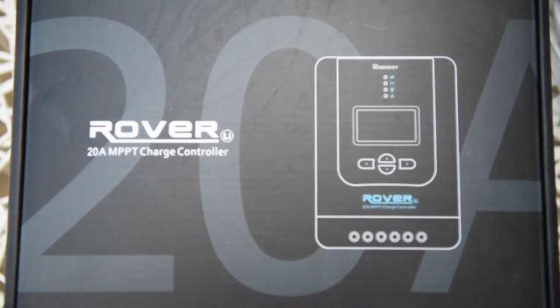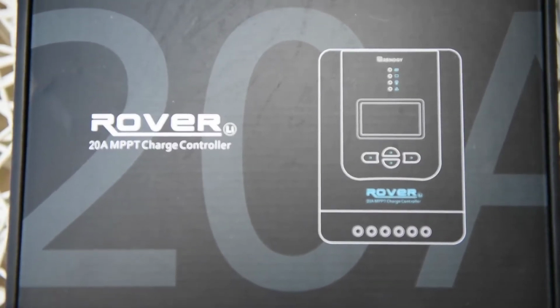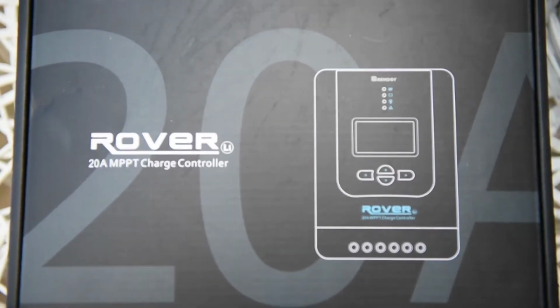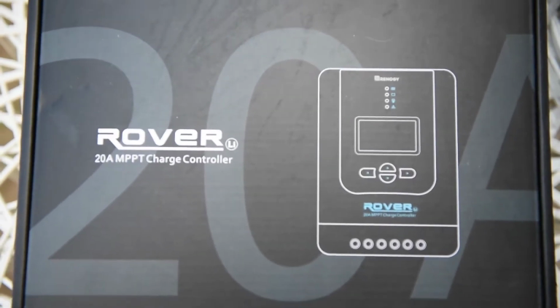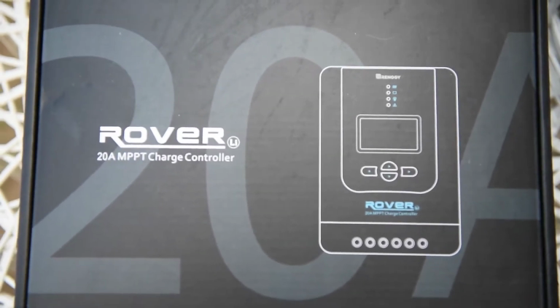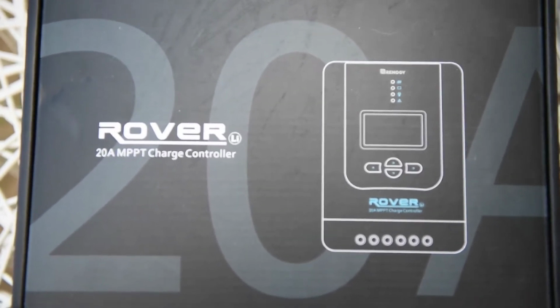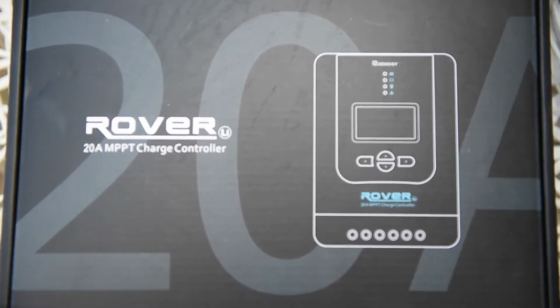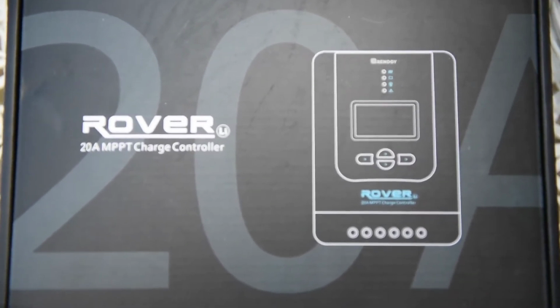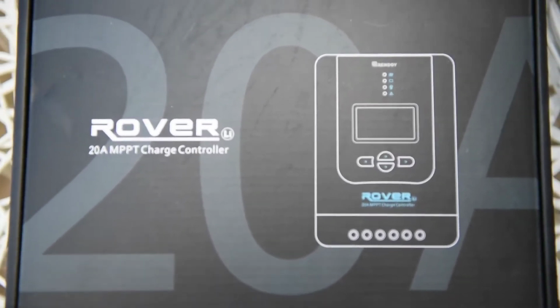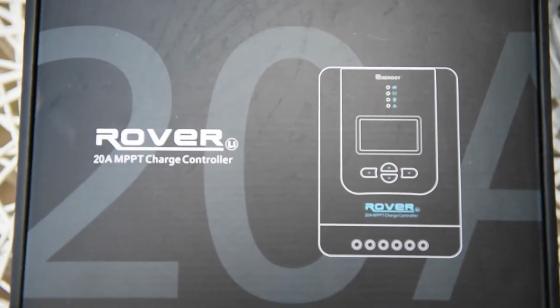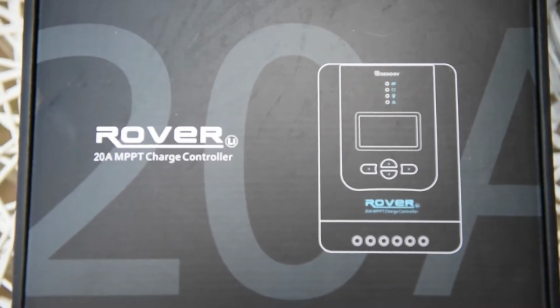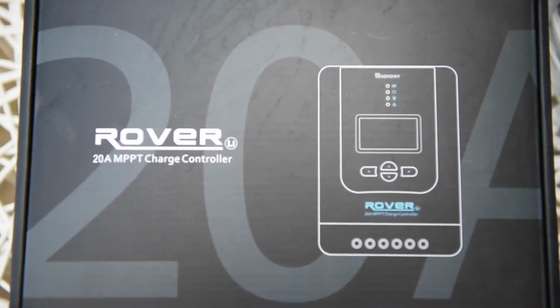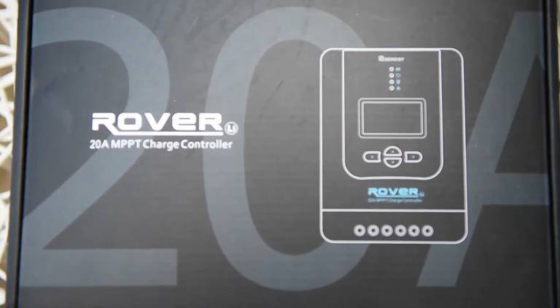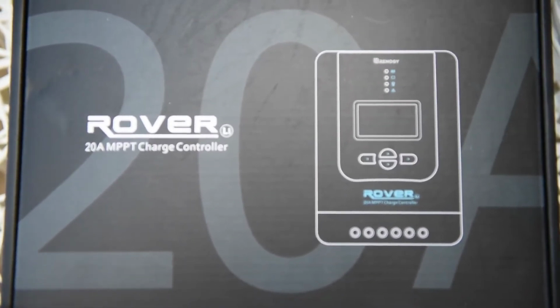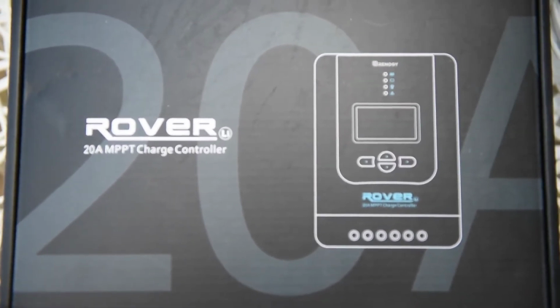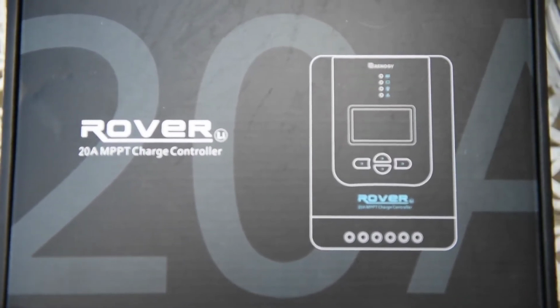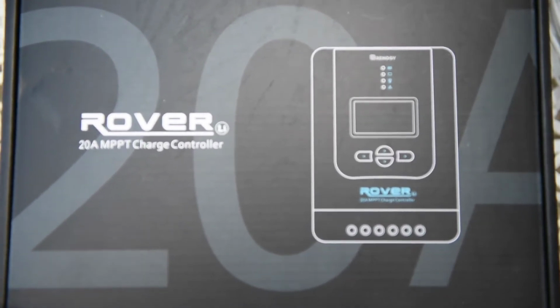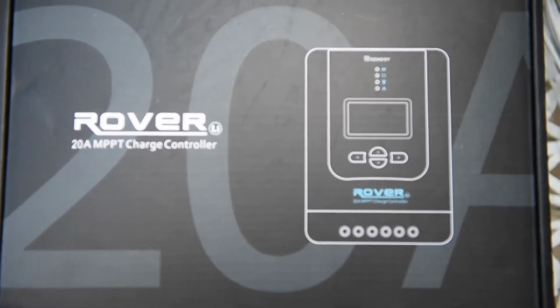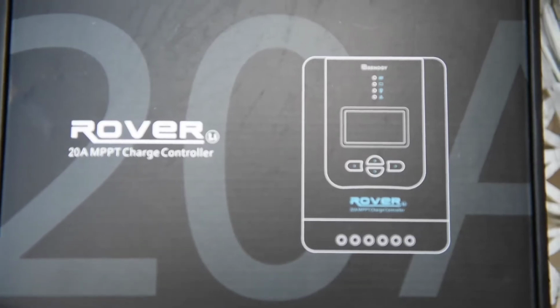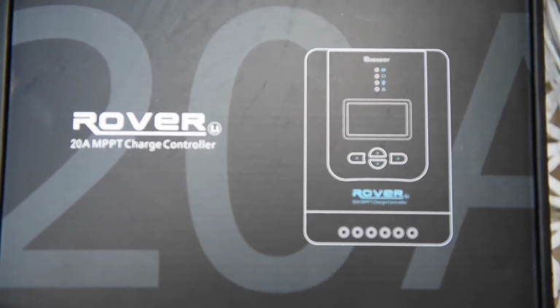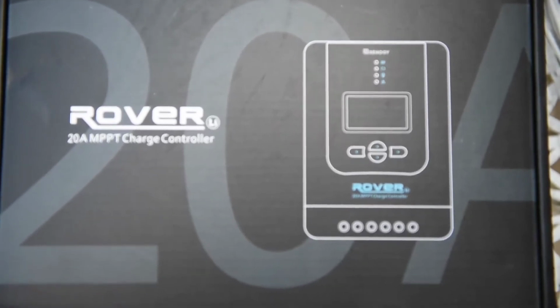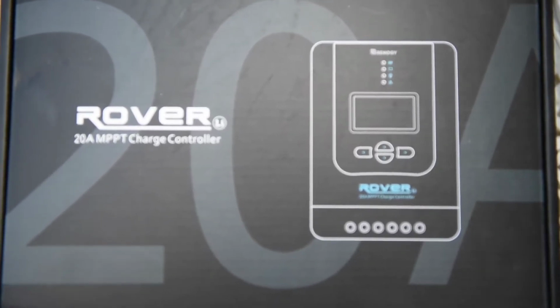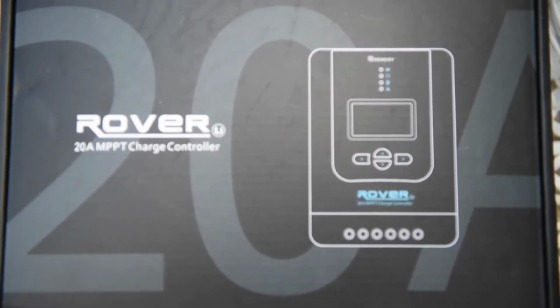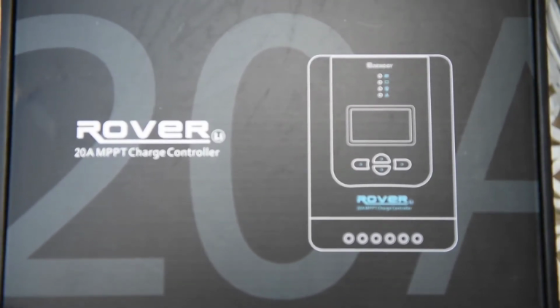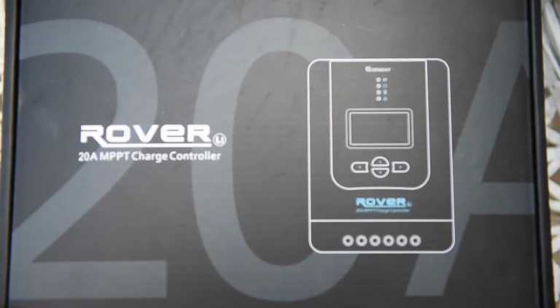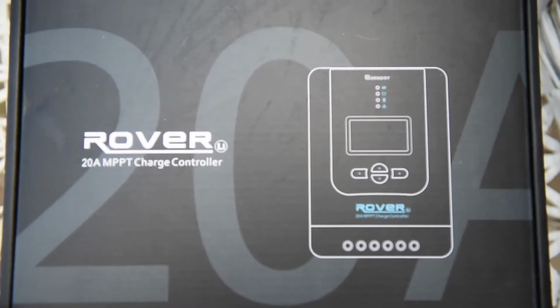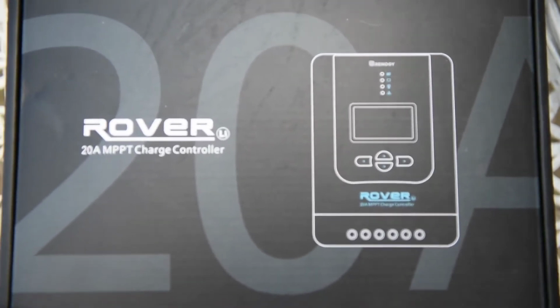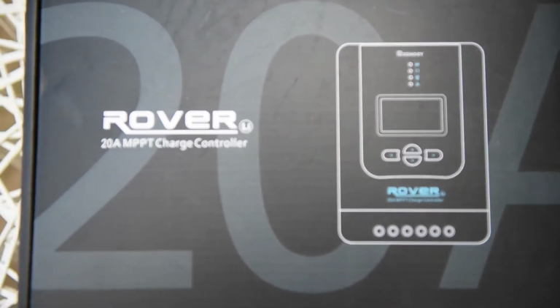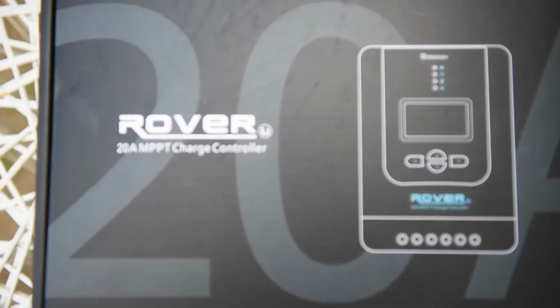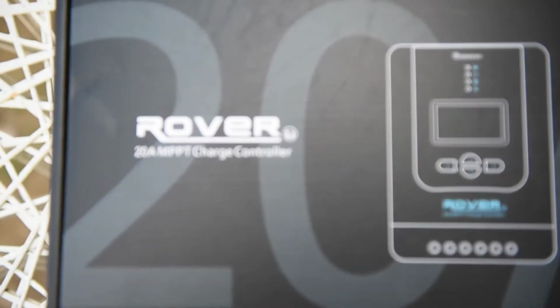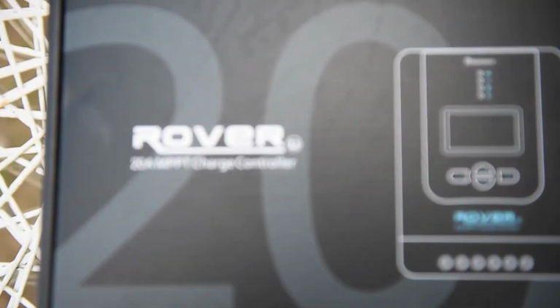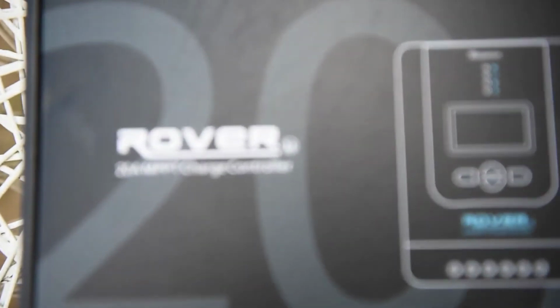In this video we're installing the Renogy Rover charge controller, 20 amp.